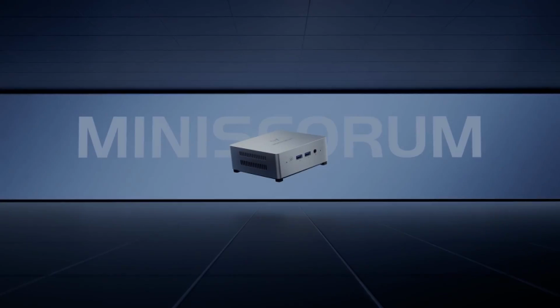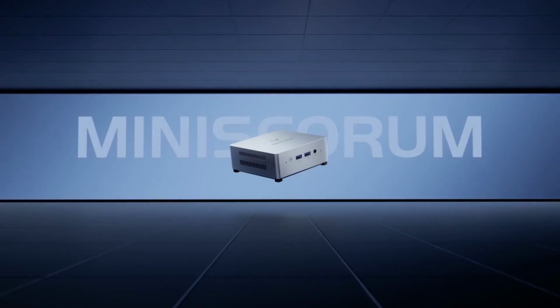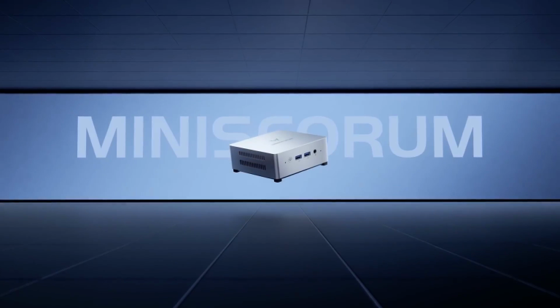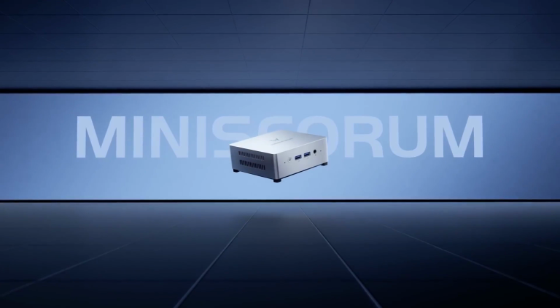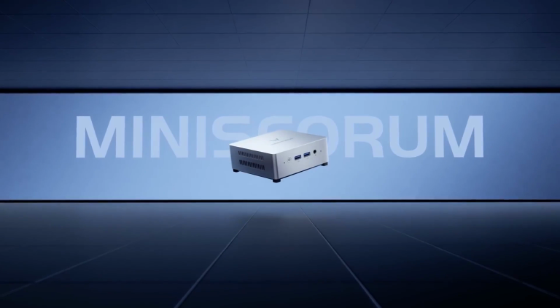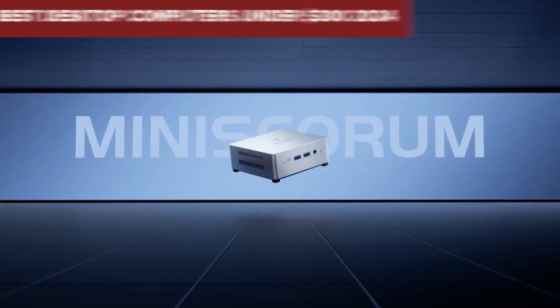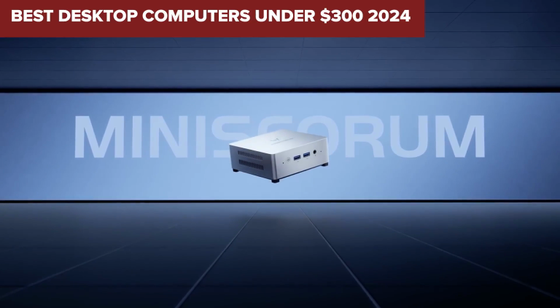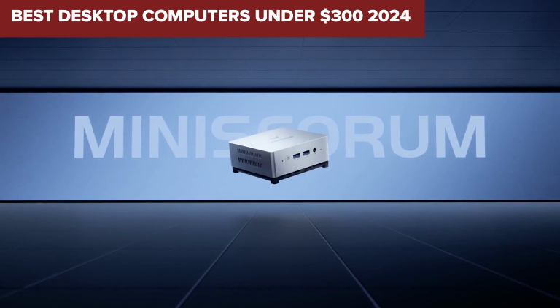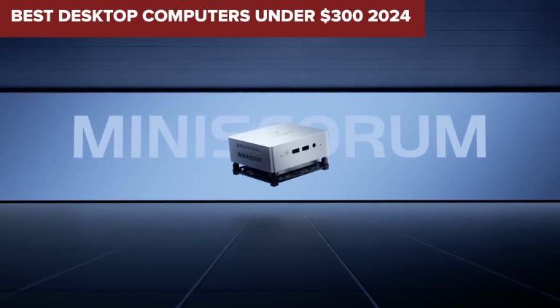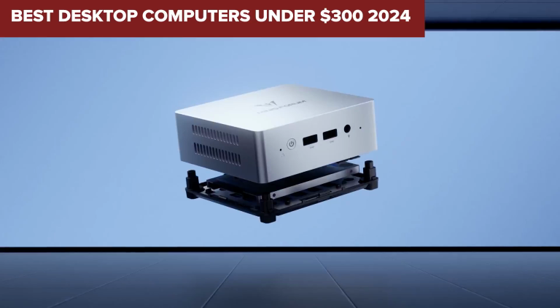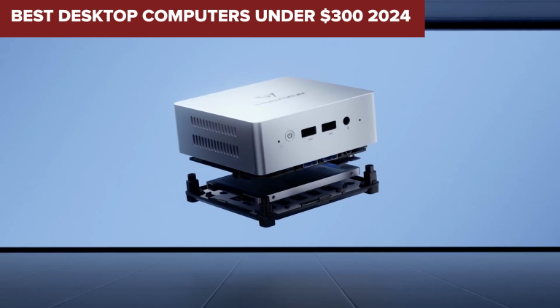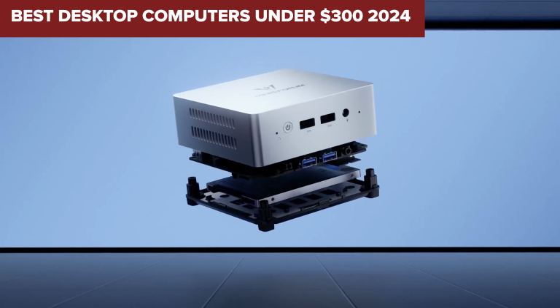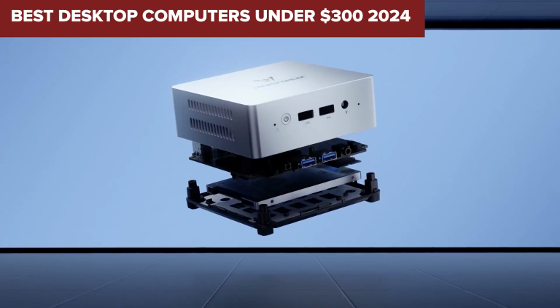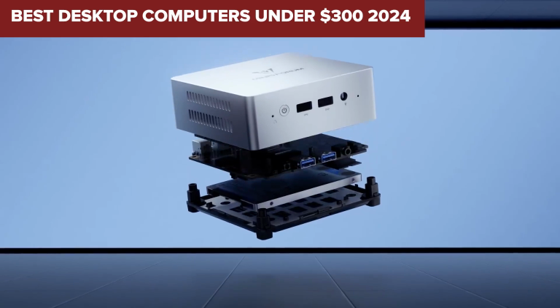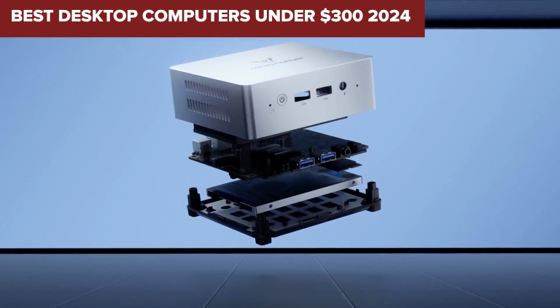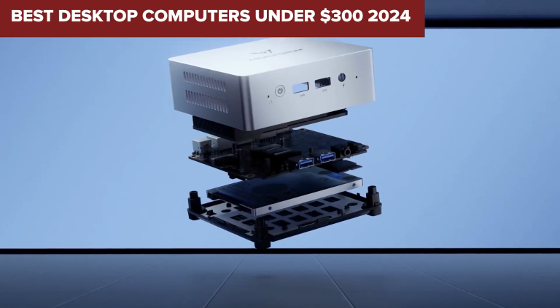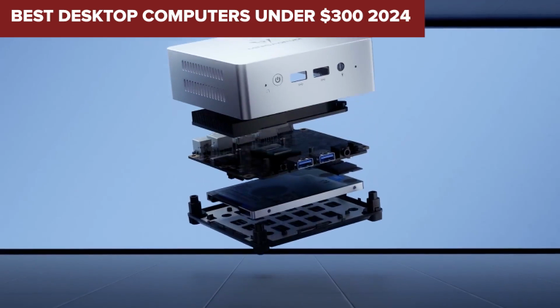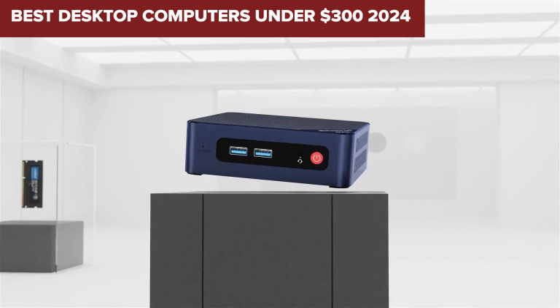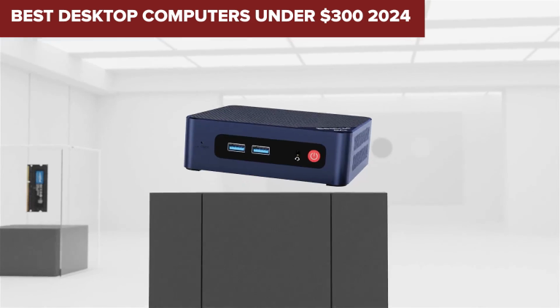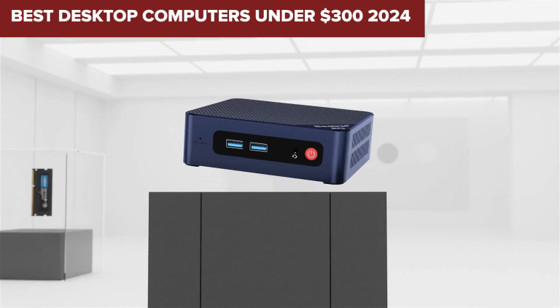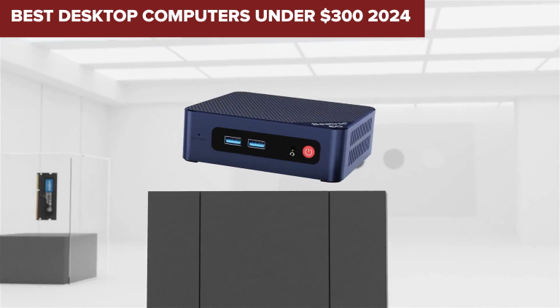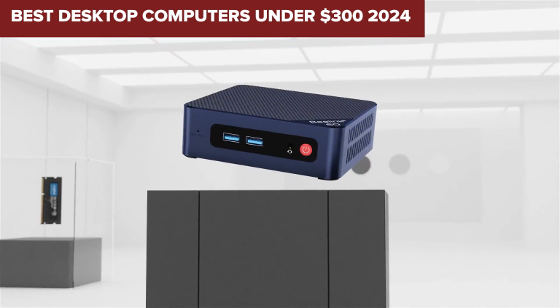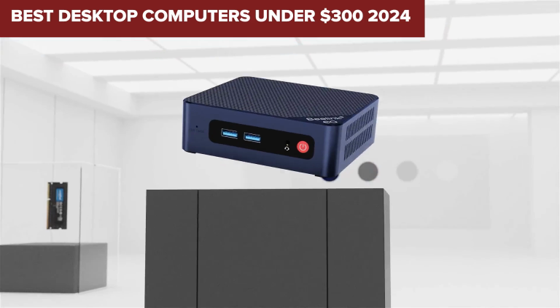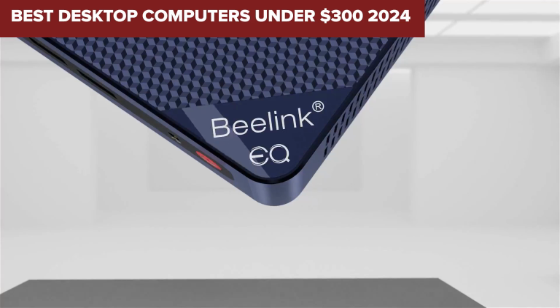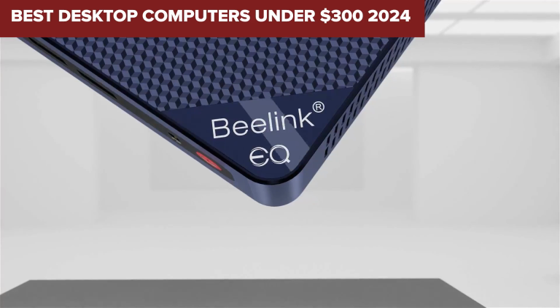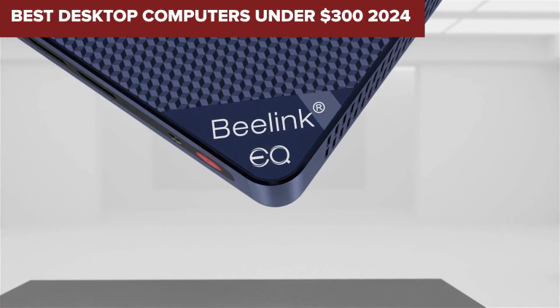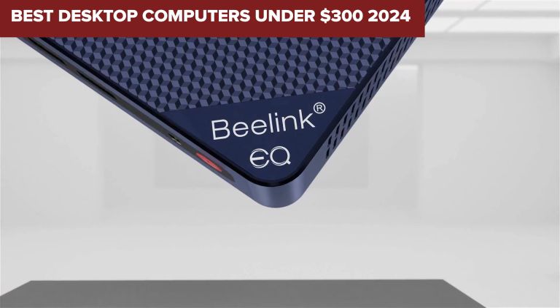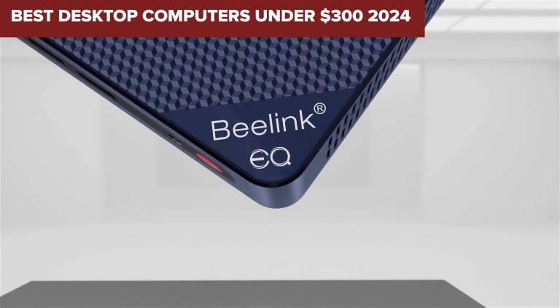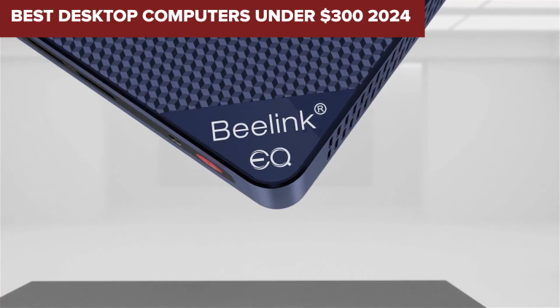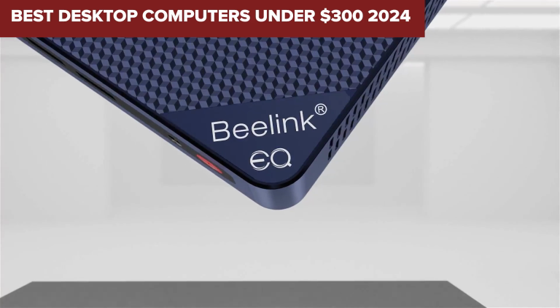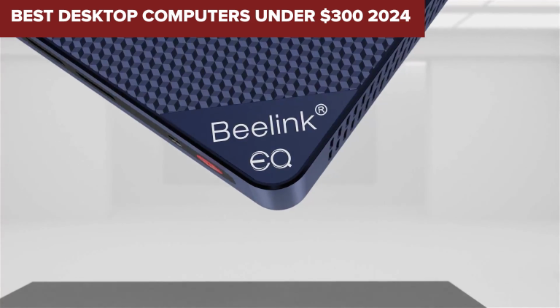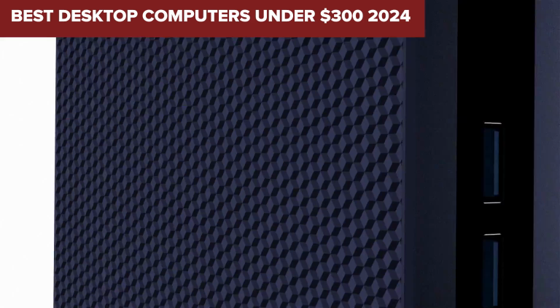Welcome to DeviceLab. Today, we will be examining the best desktop computers under $300.